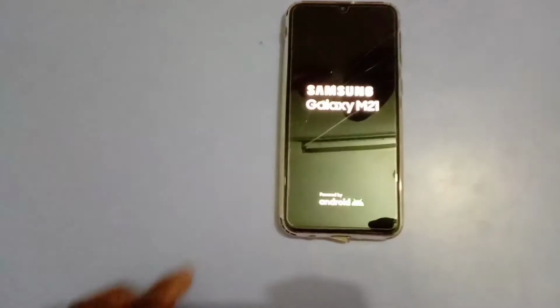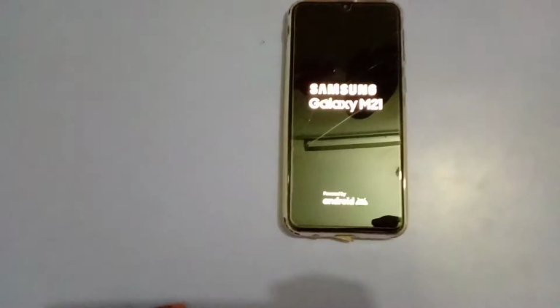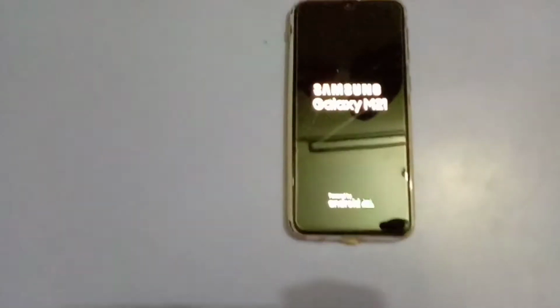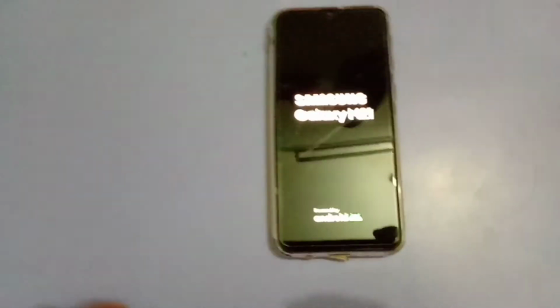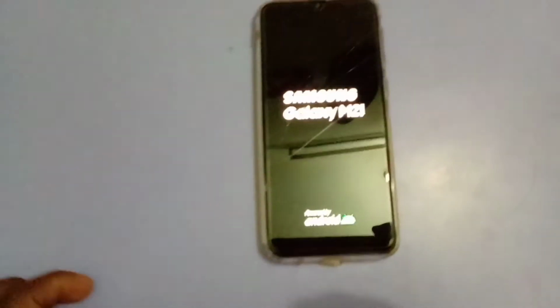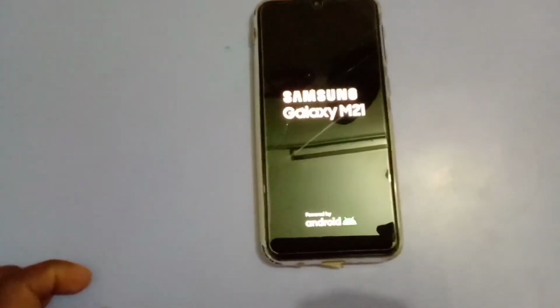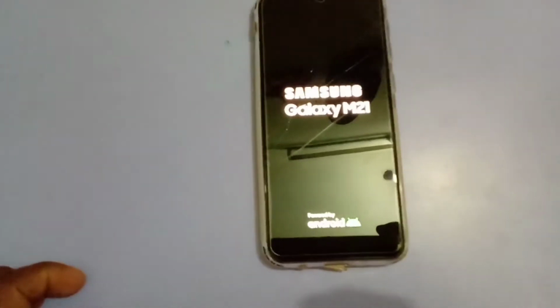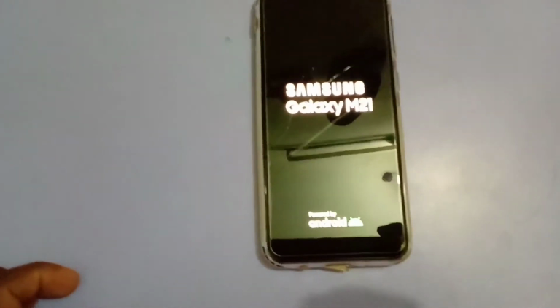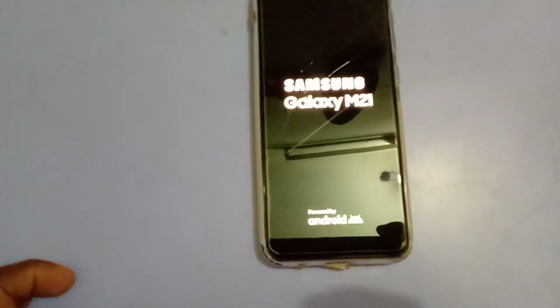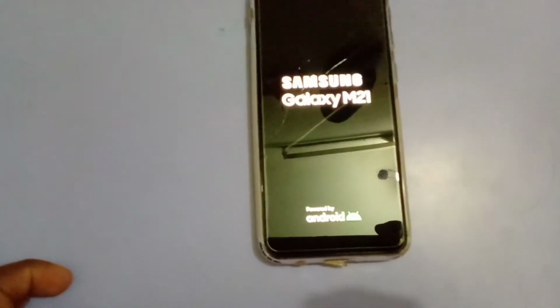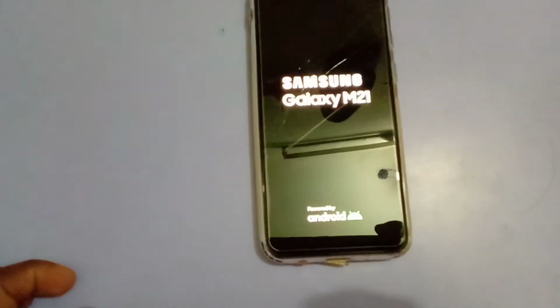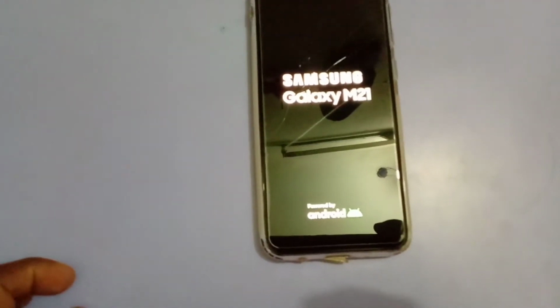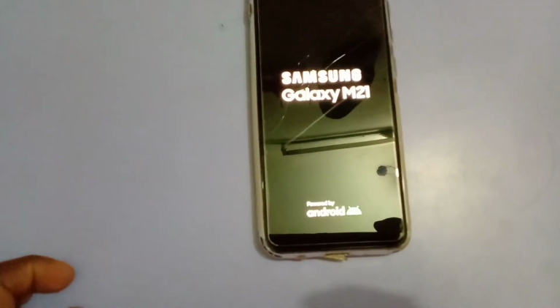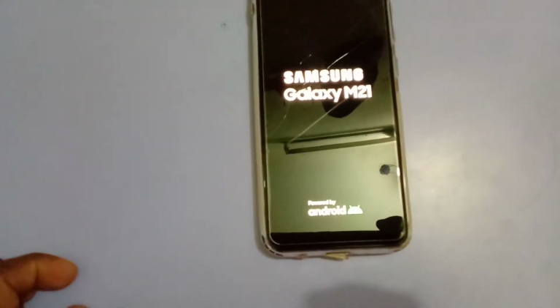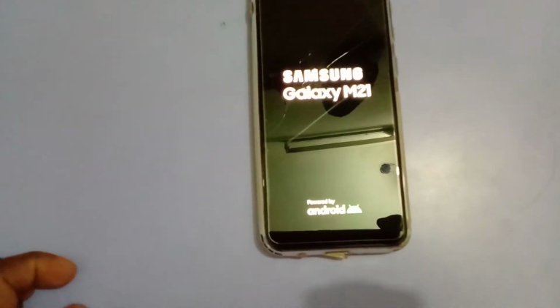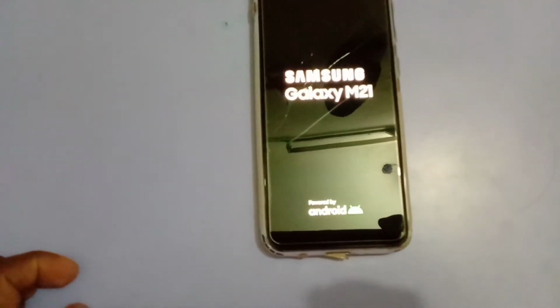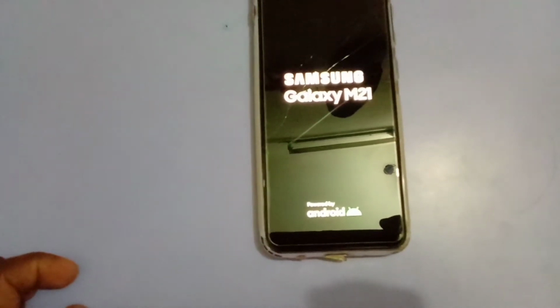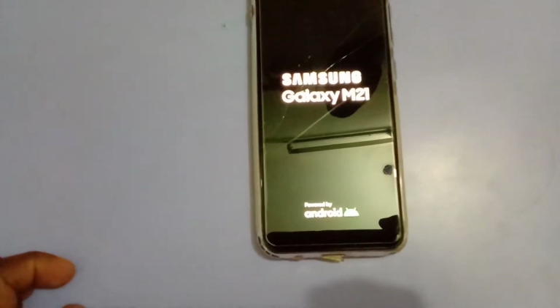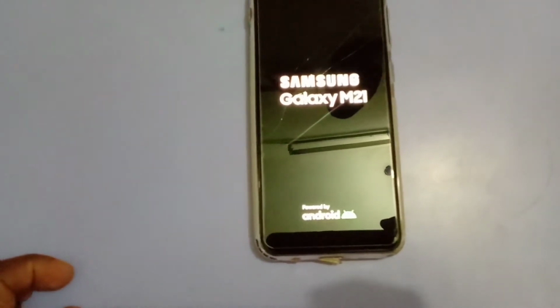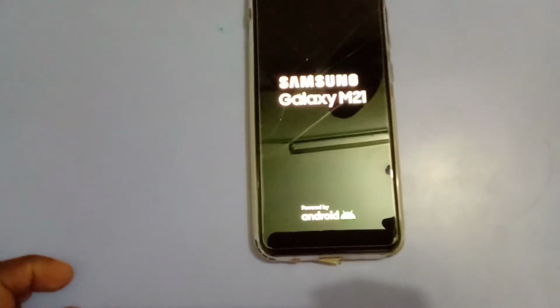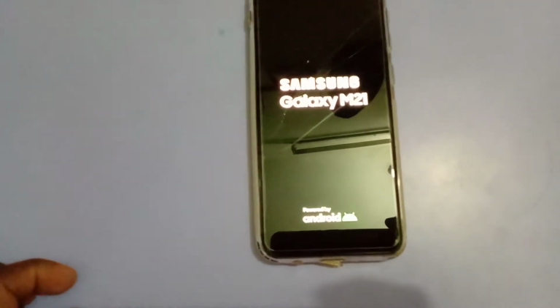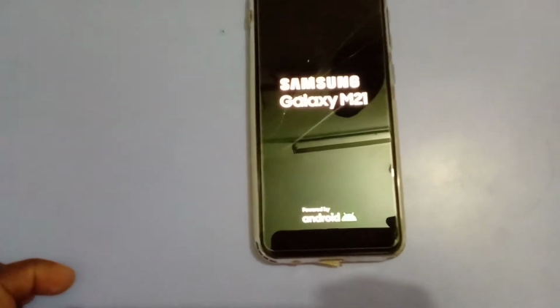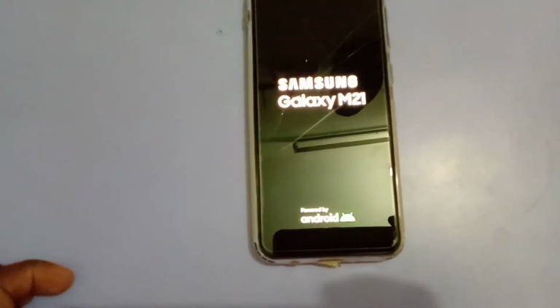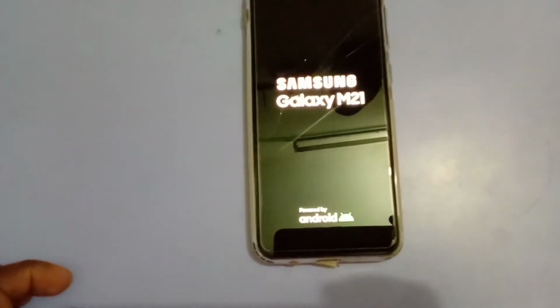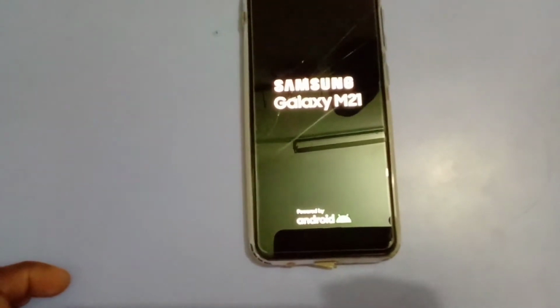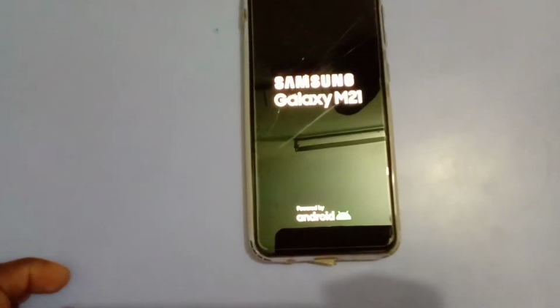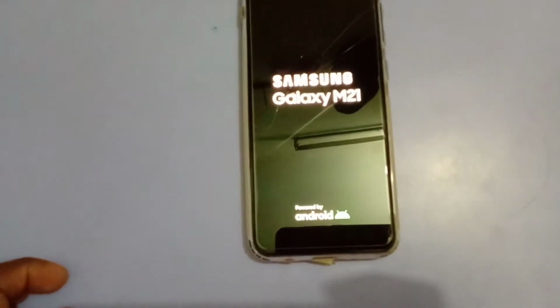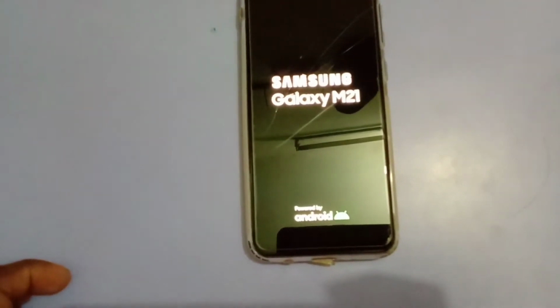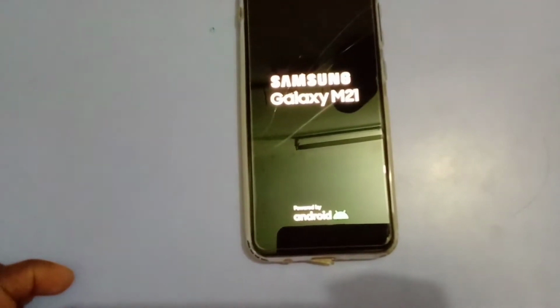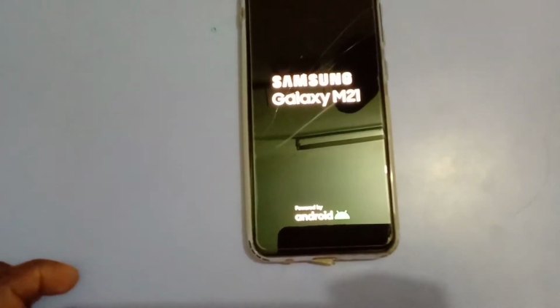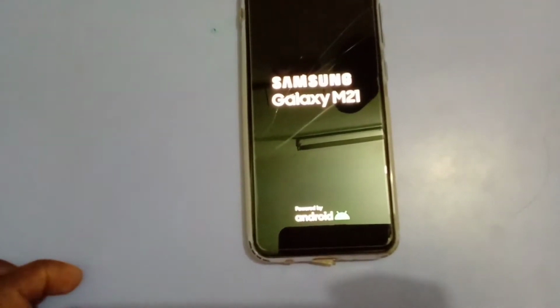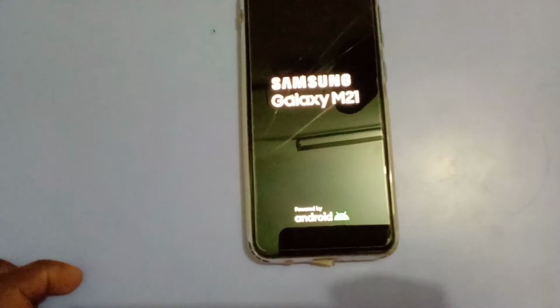The switch of iPhone is on. Samsung Galaxy M21 is powered on.